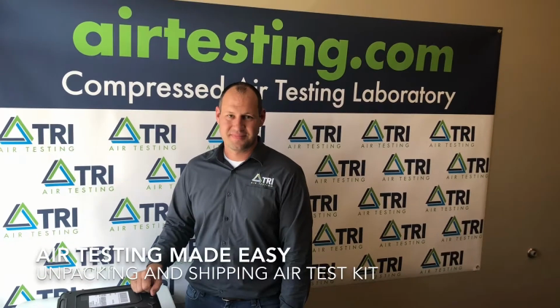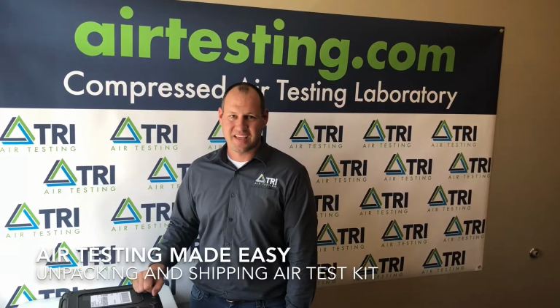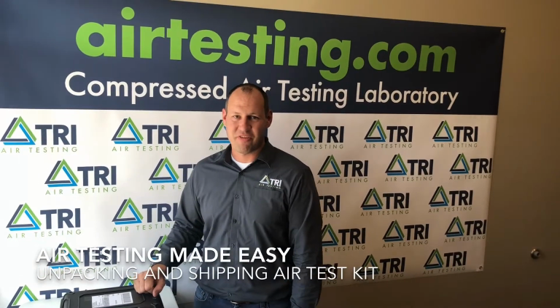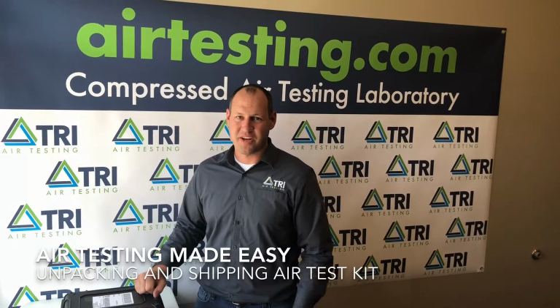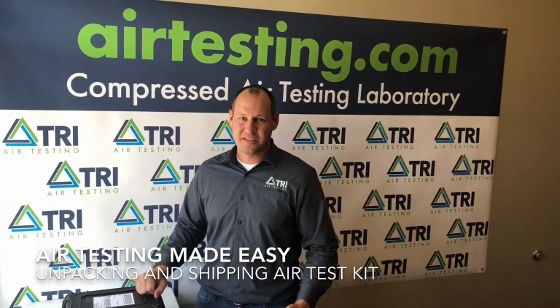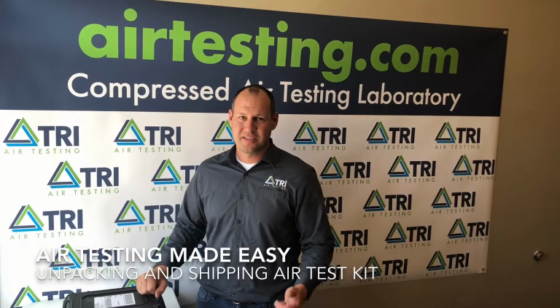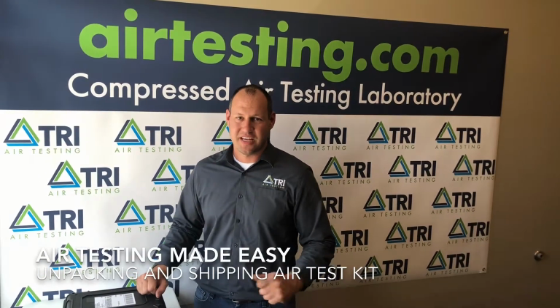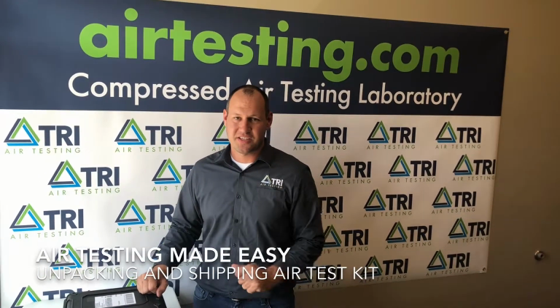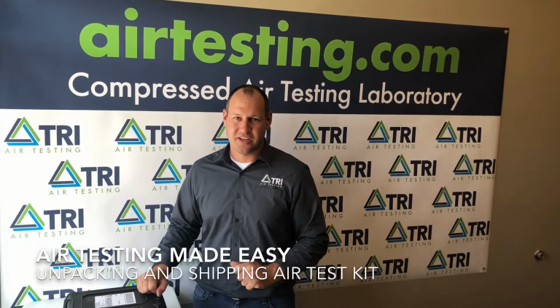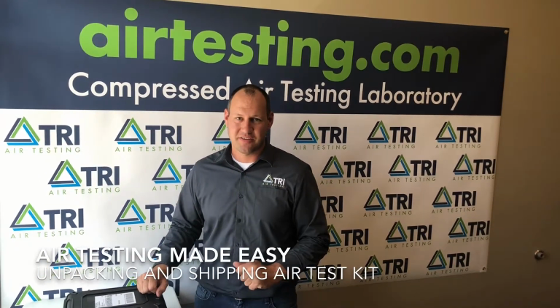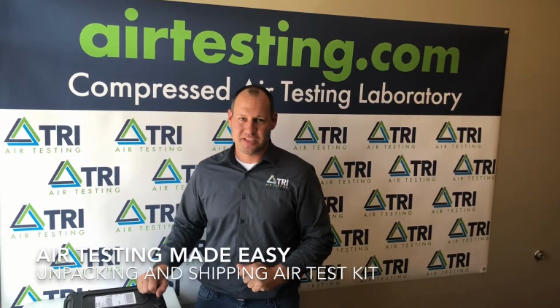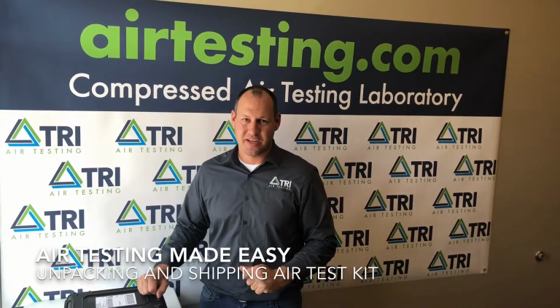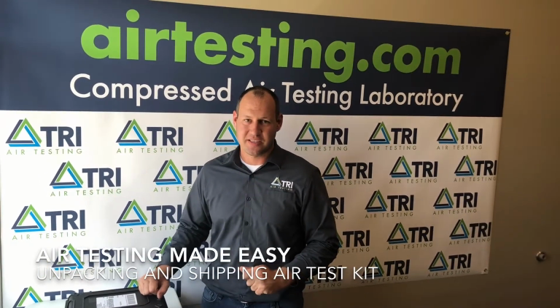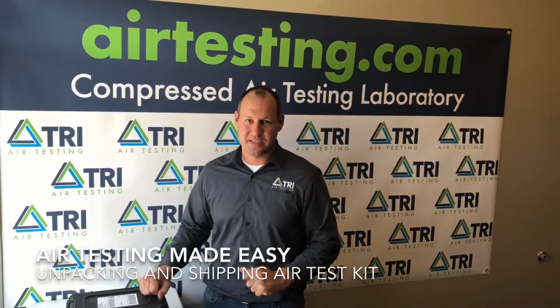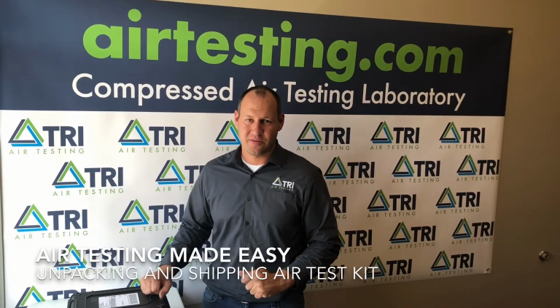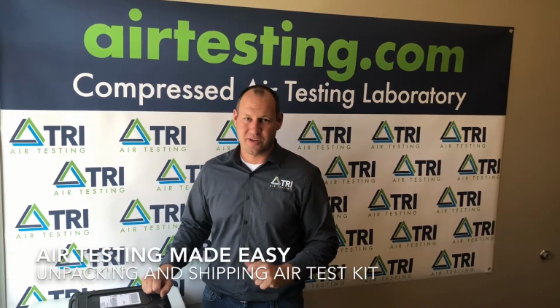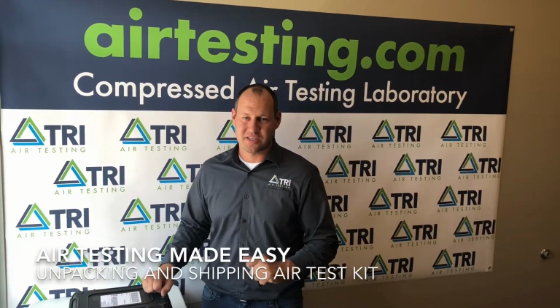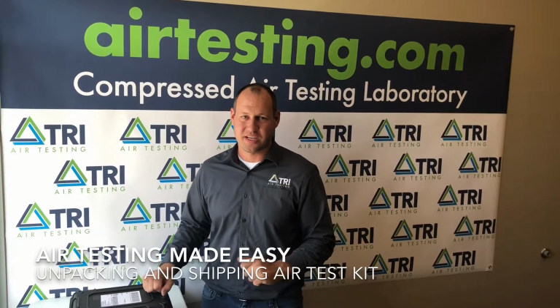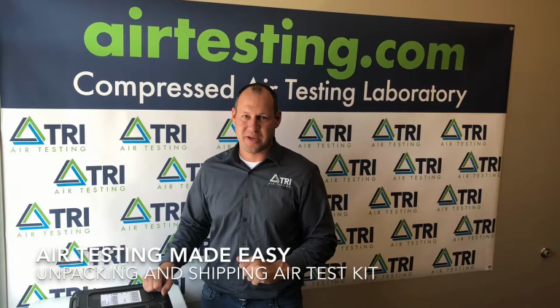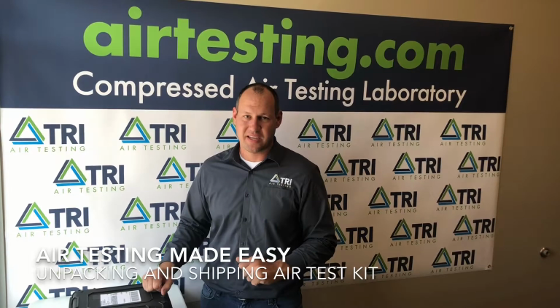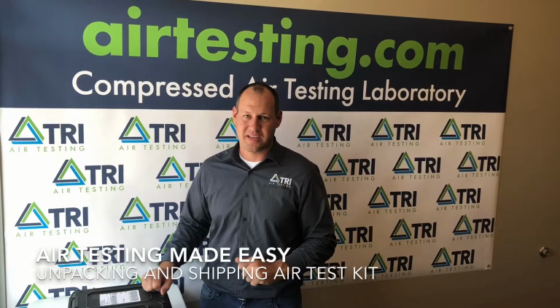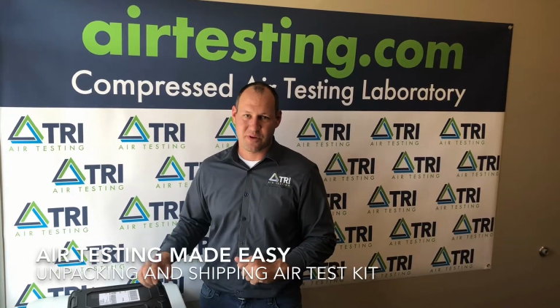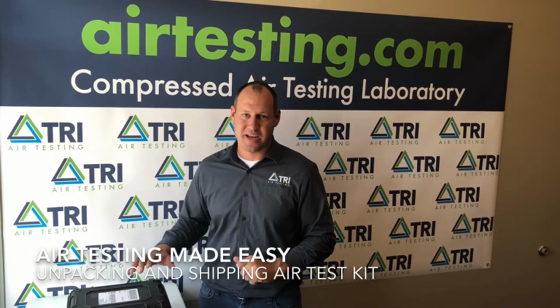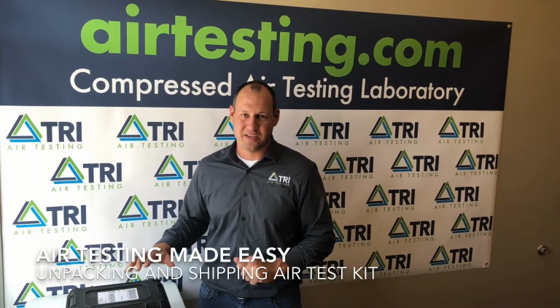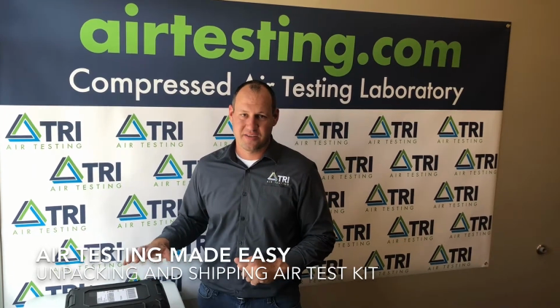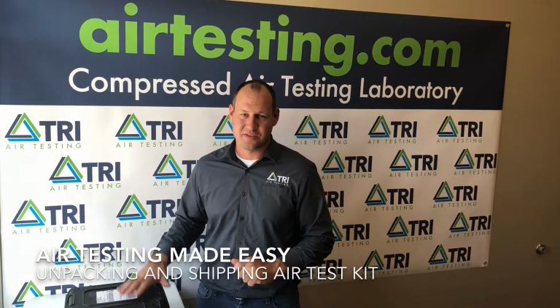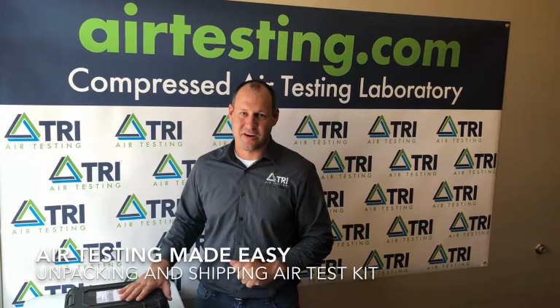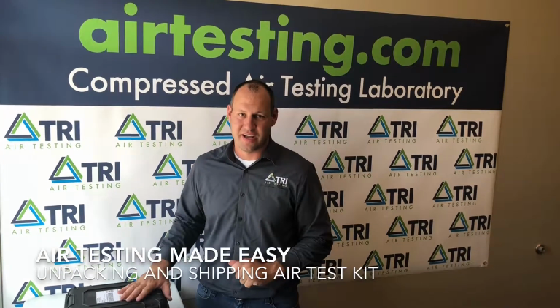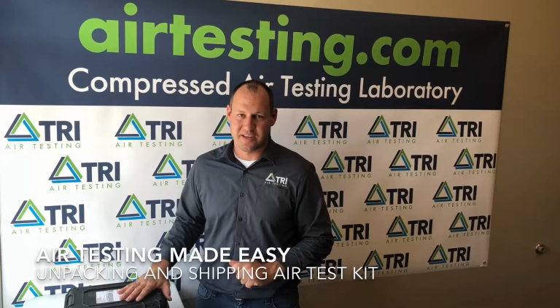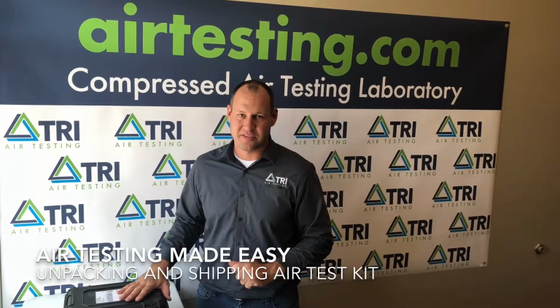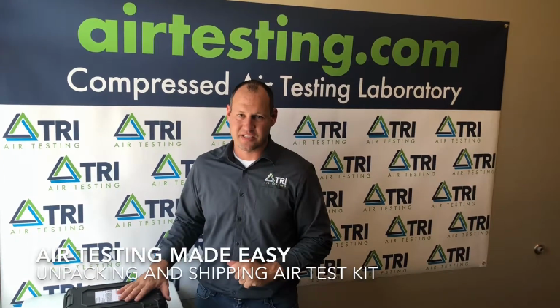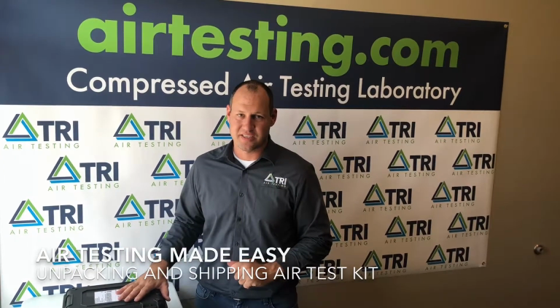Hey everybody, today's edition of Air Testing Made Easy — we're going to discuss packing and repacking your TRI air test kit.